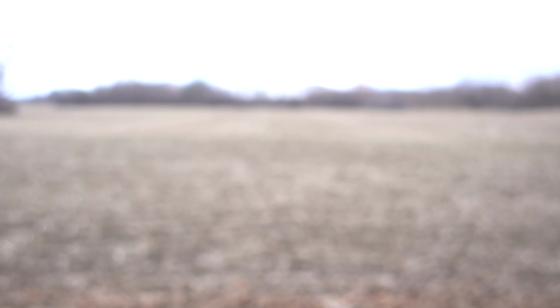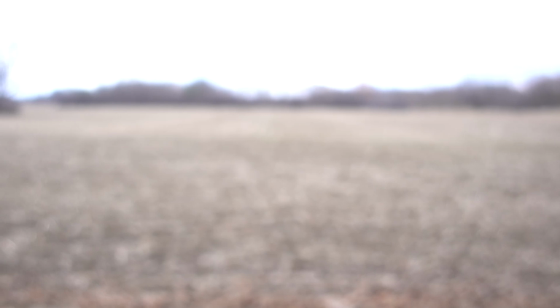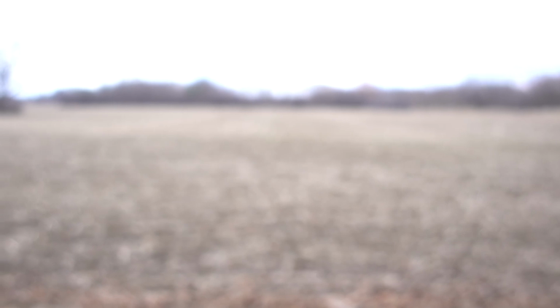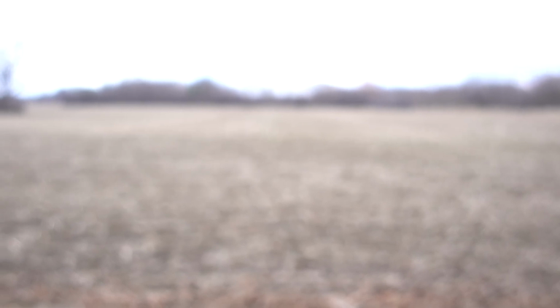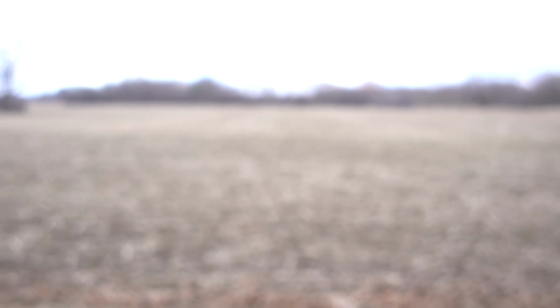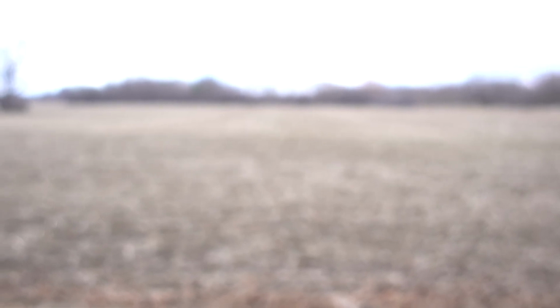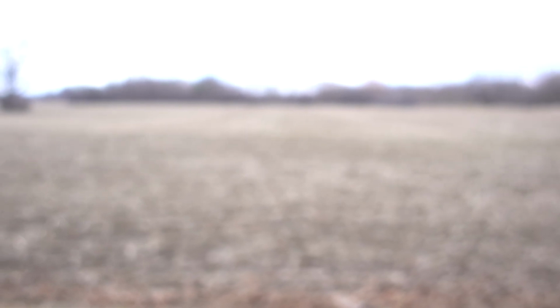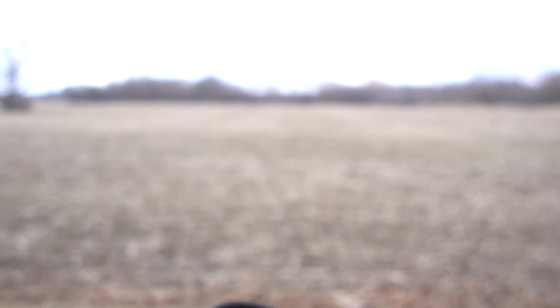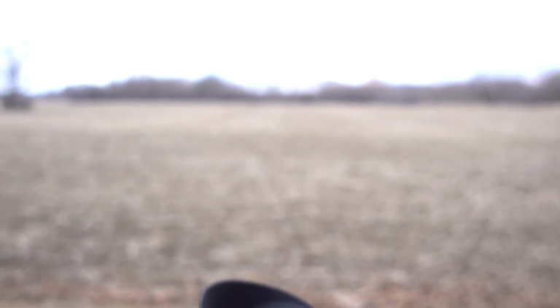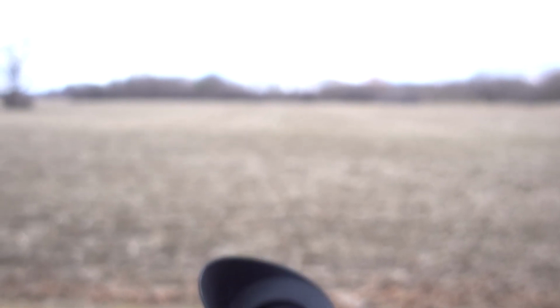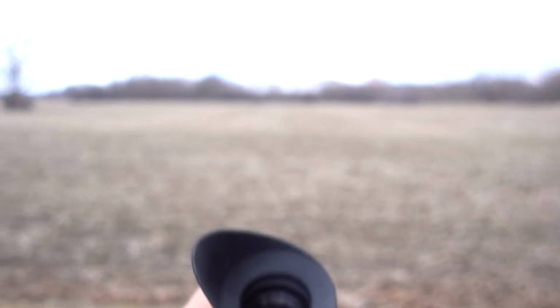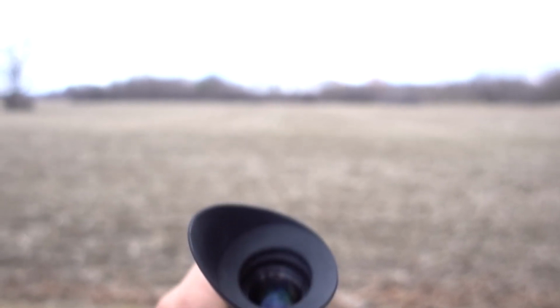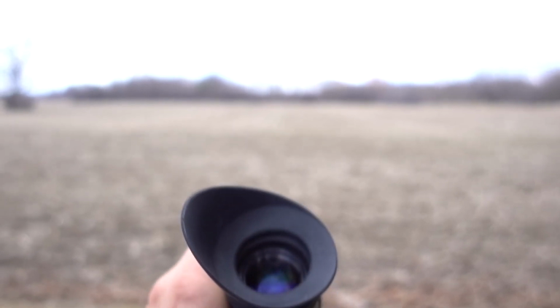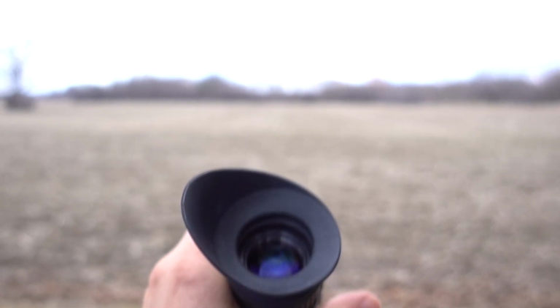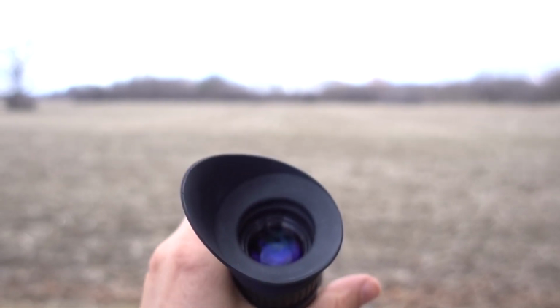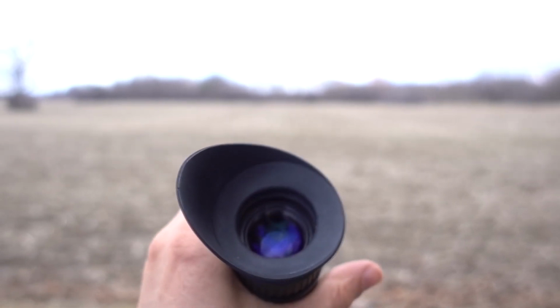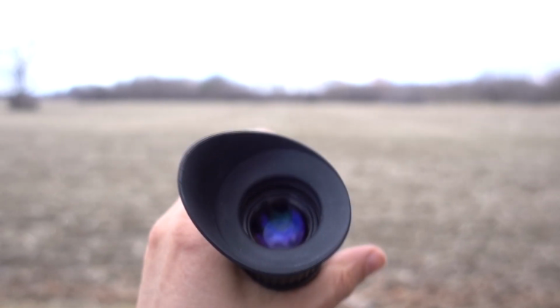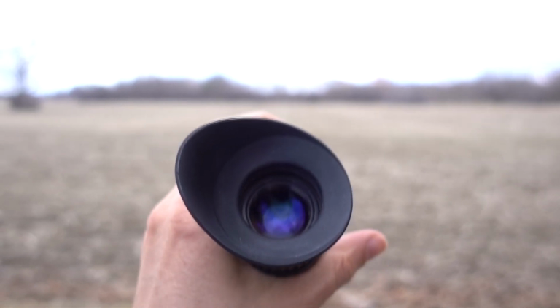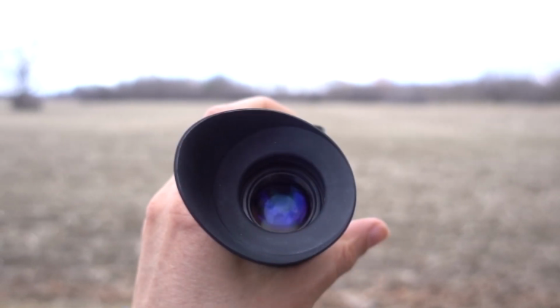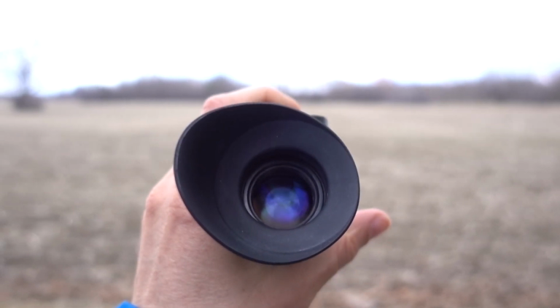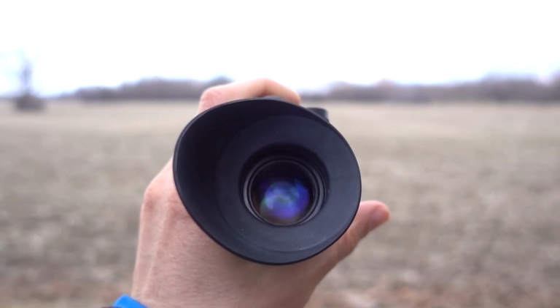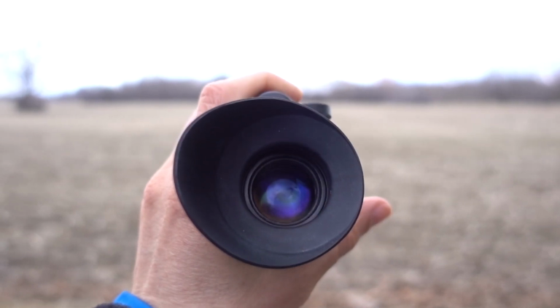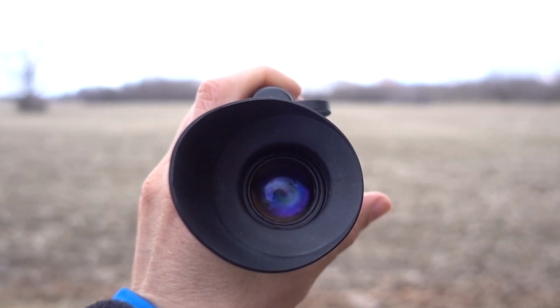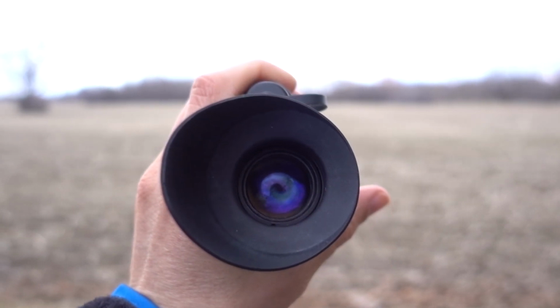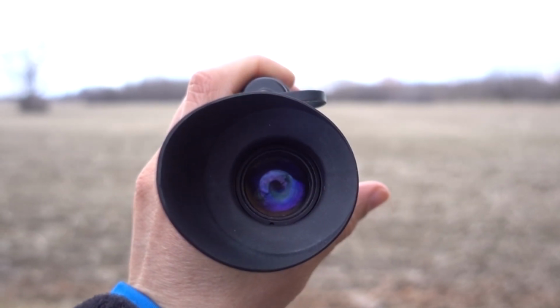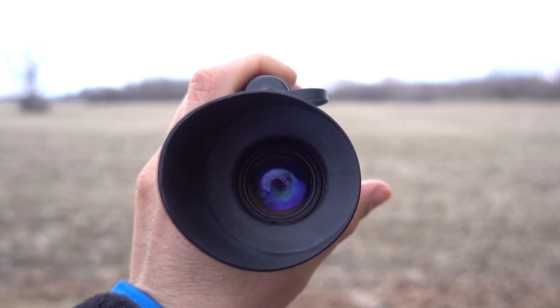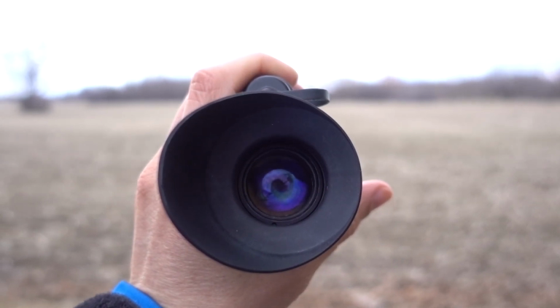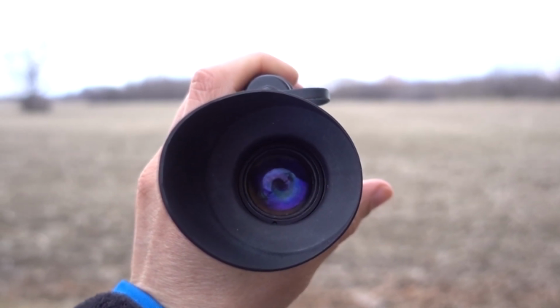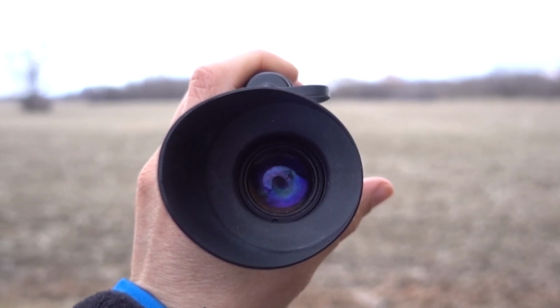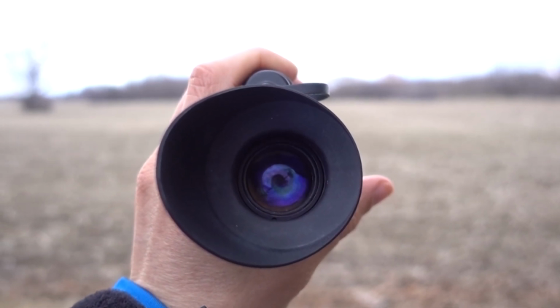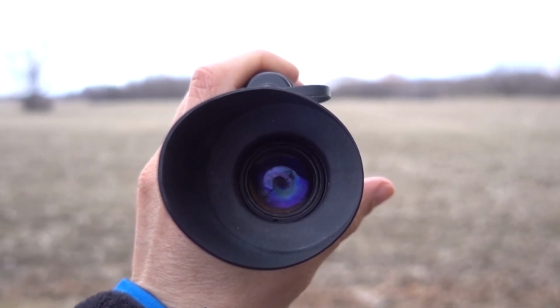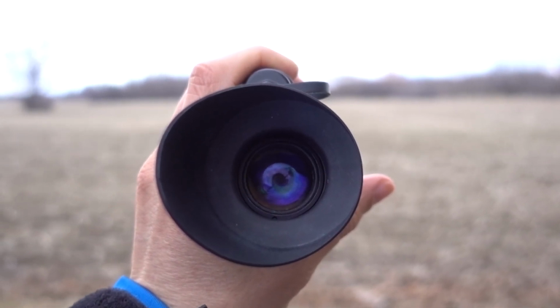Are you scared of the dark? You don't have to be with one of these in your pocket.